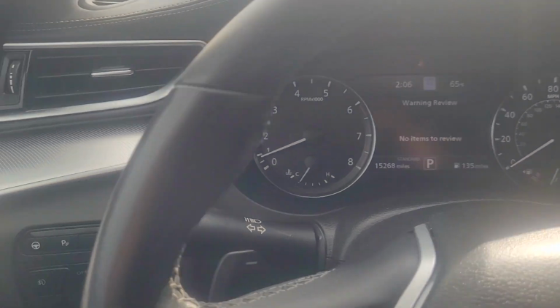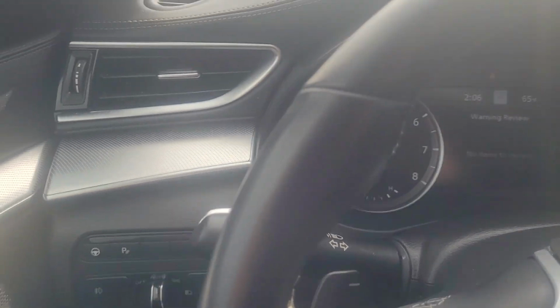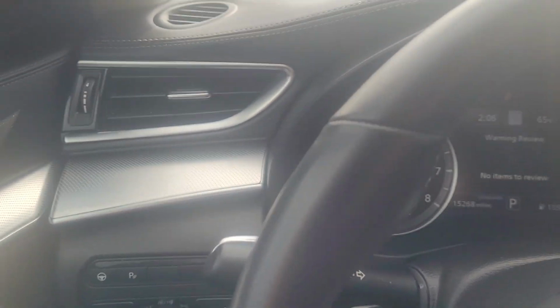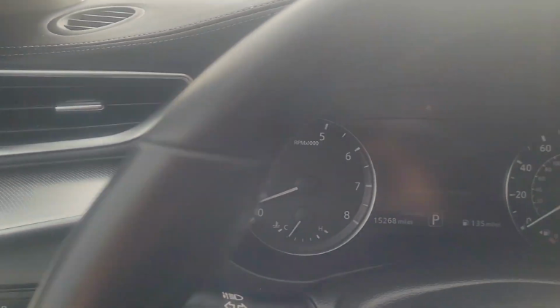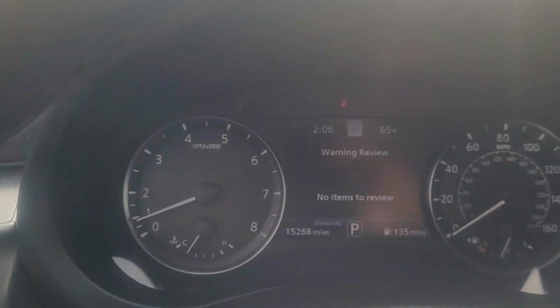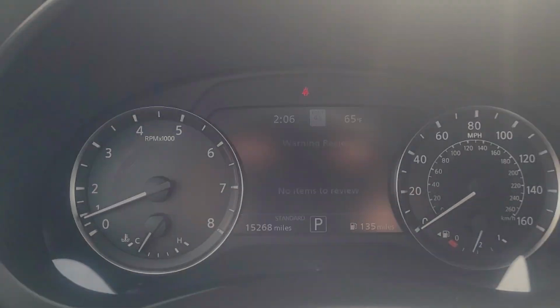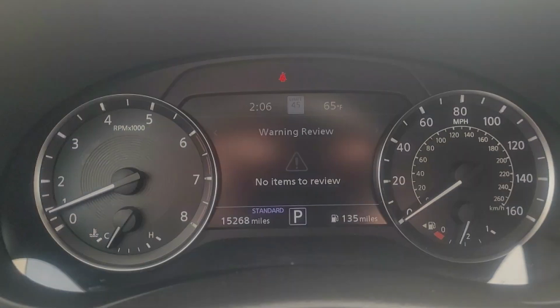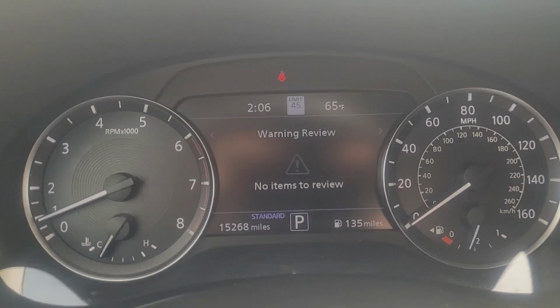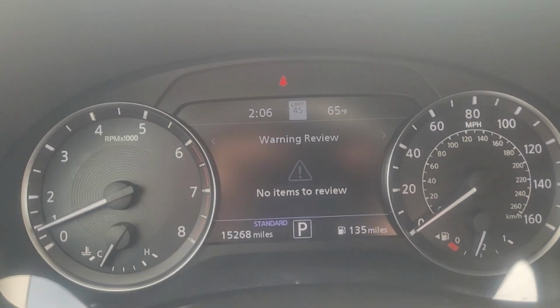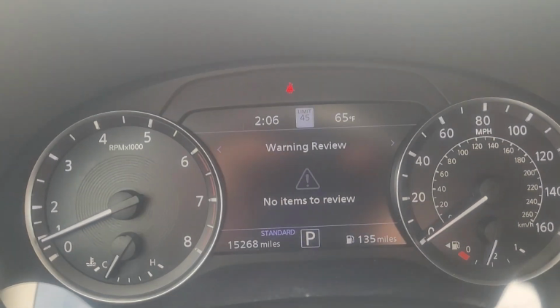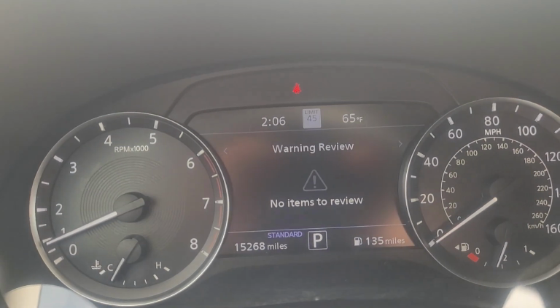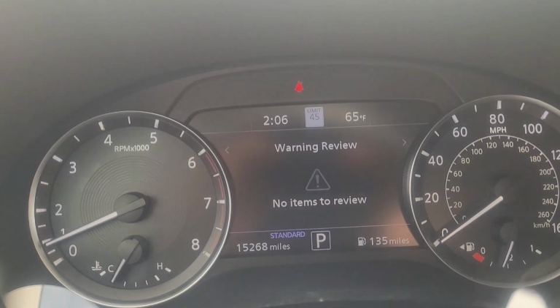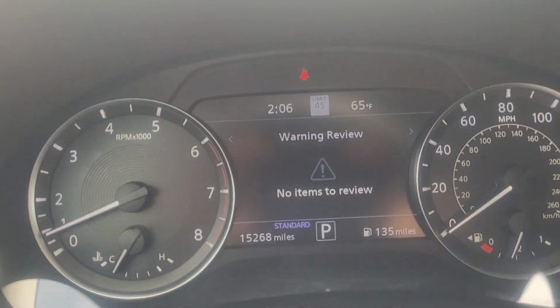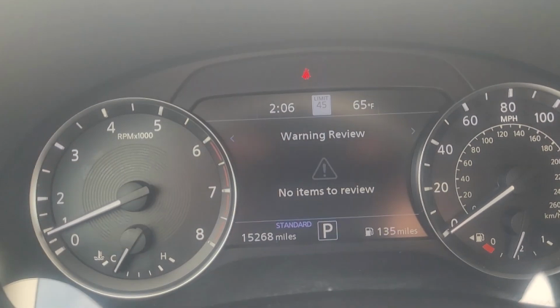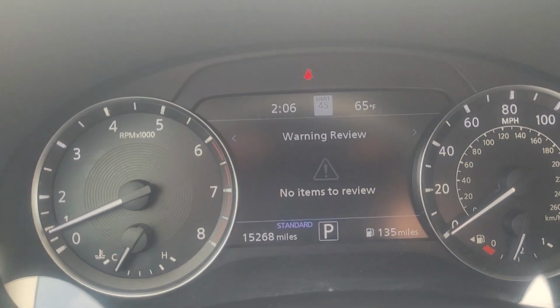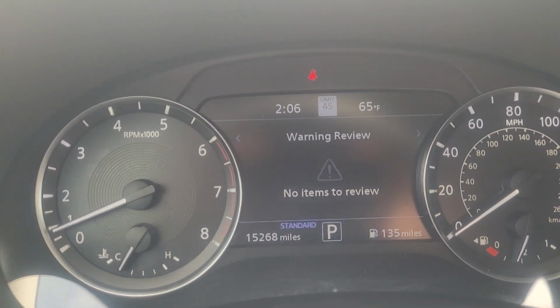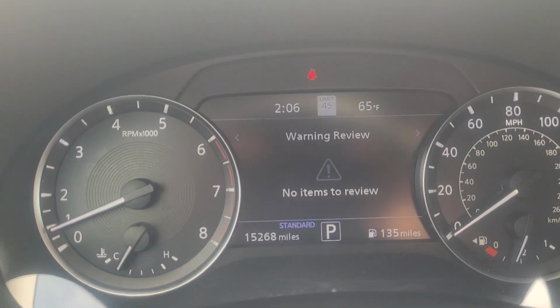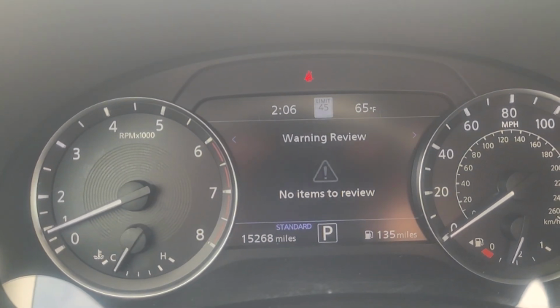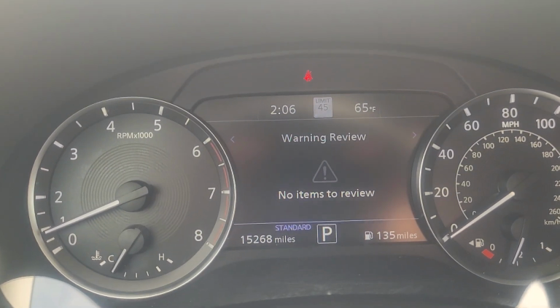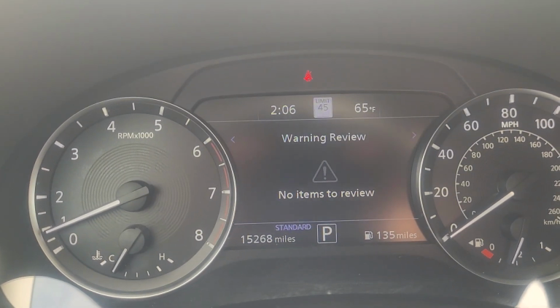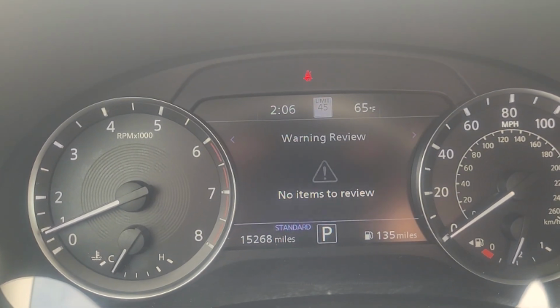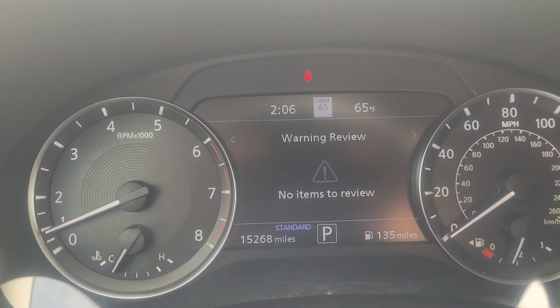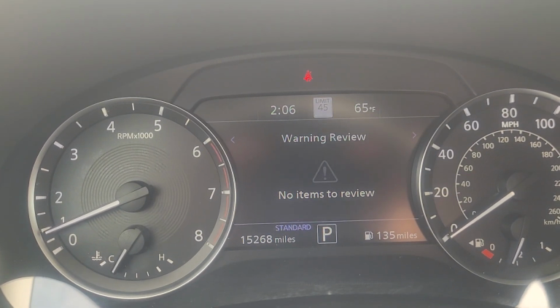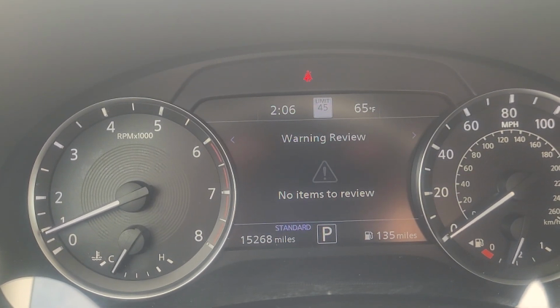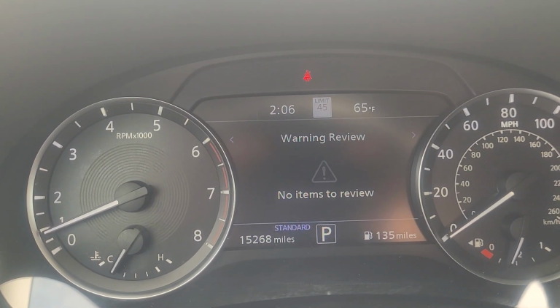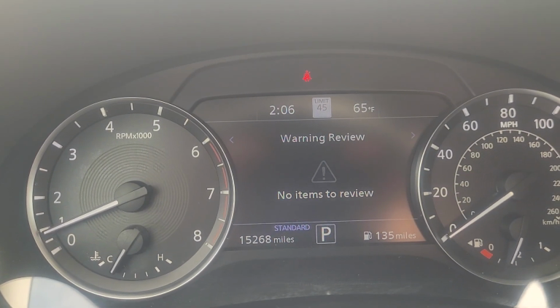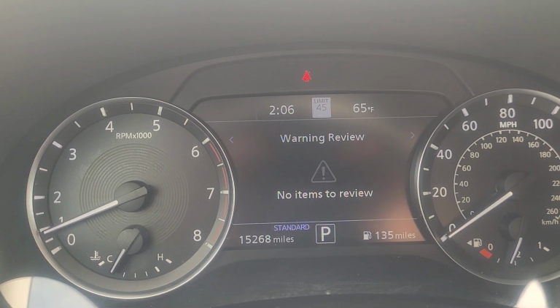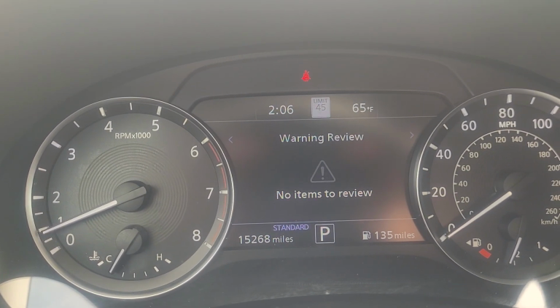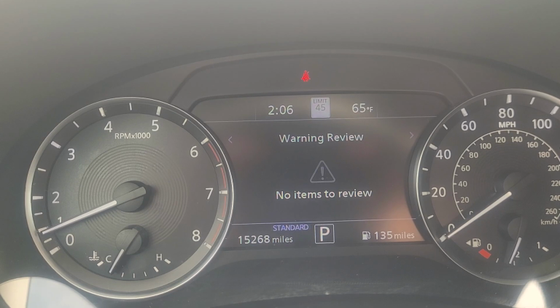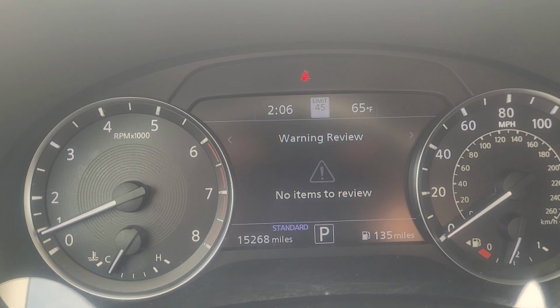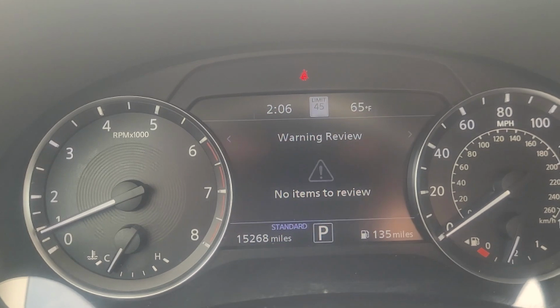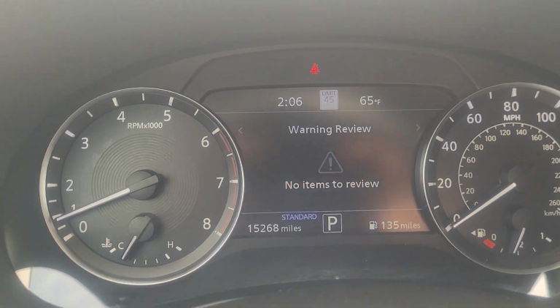Let's zoom in here. First, let's start with the mileage — as of right now, 15,268 miles.